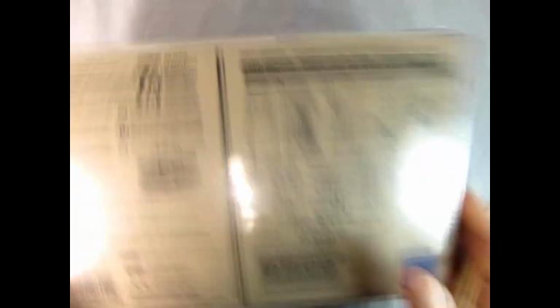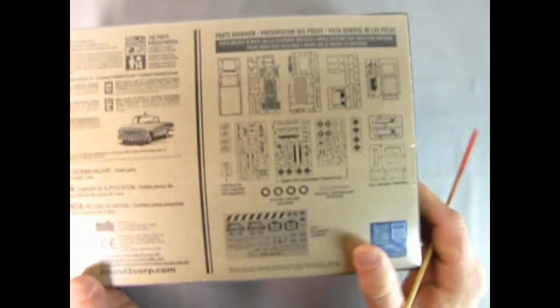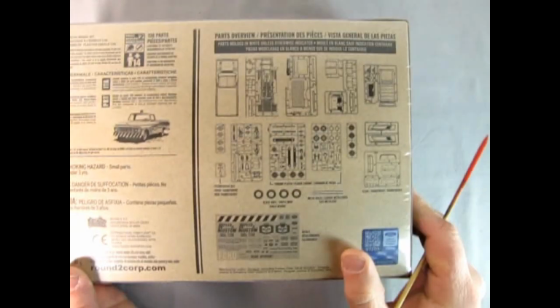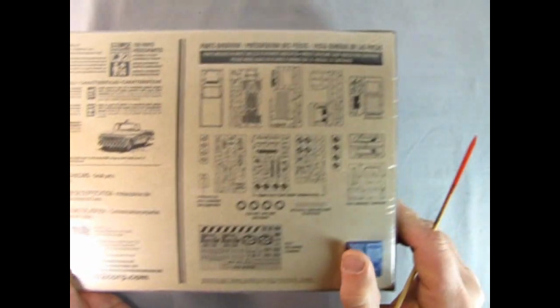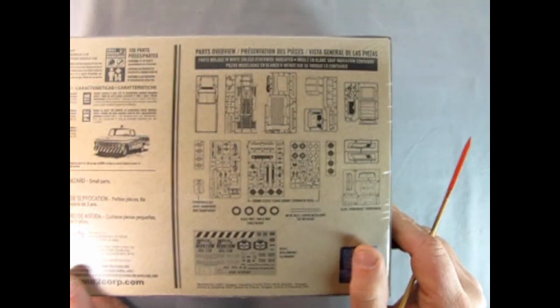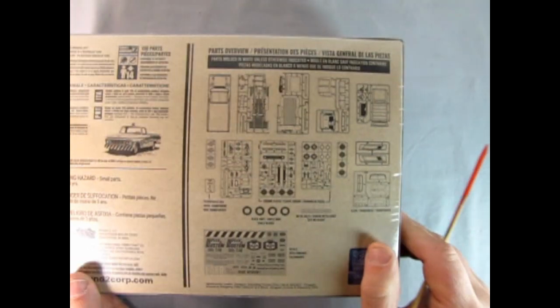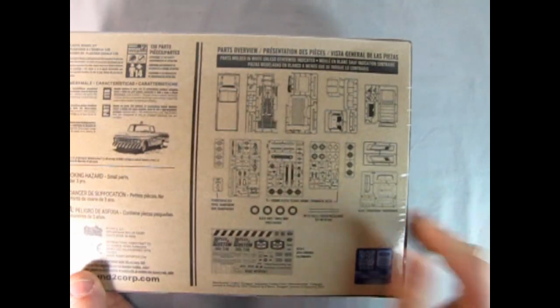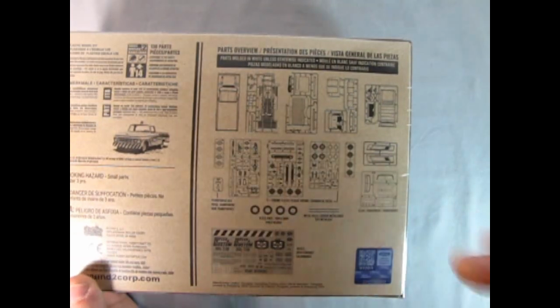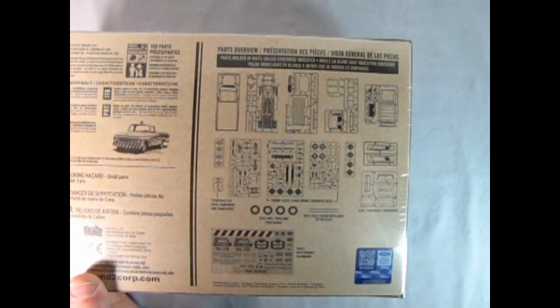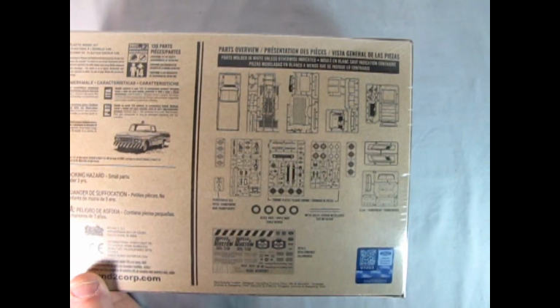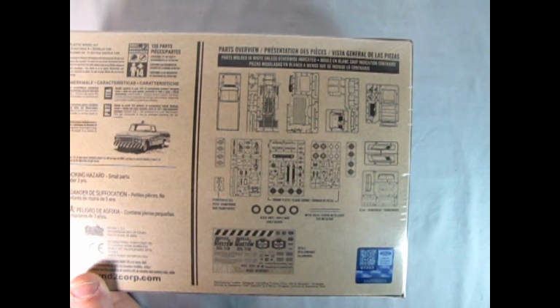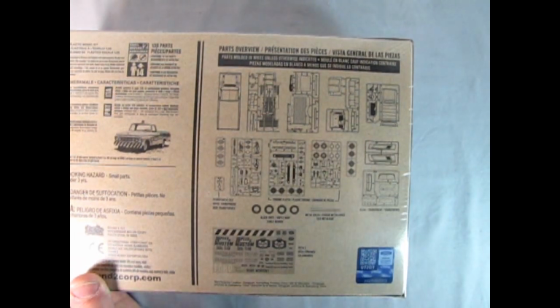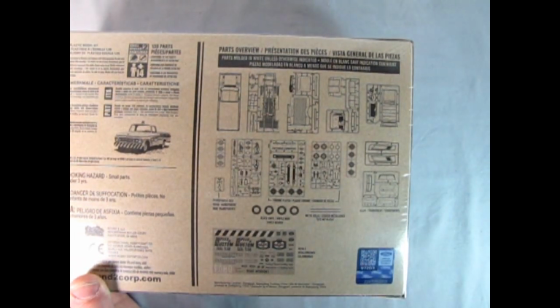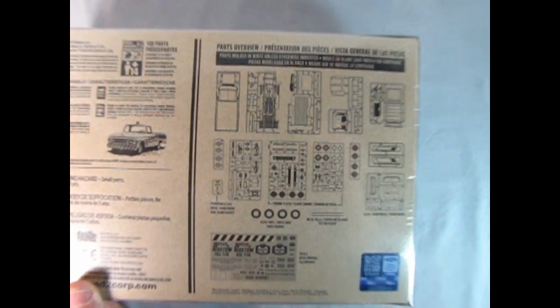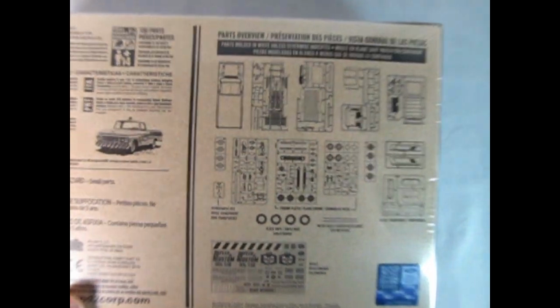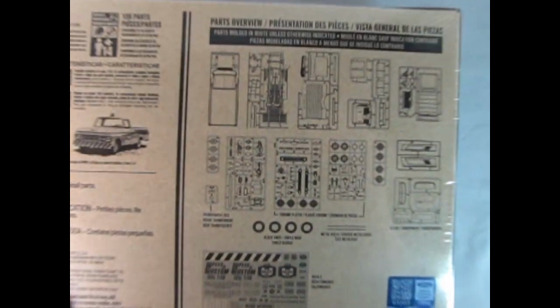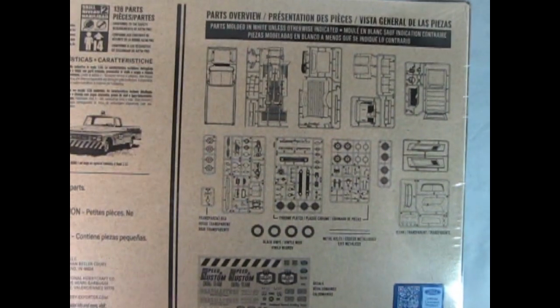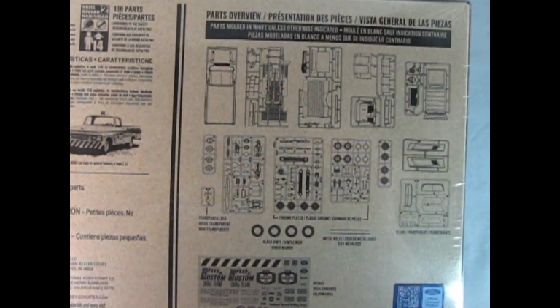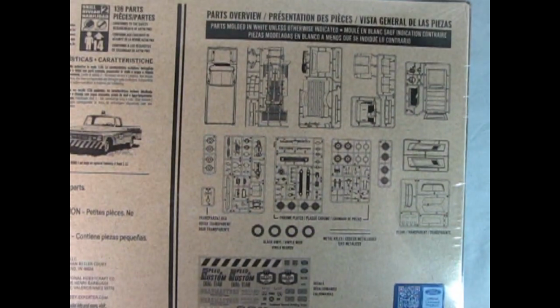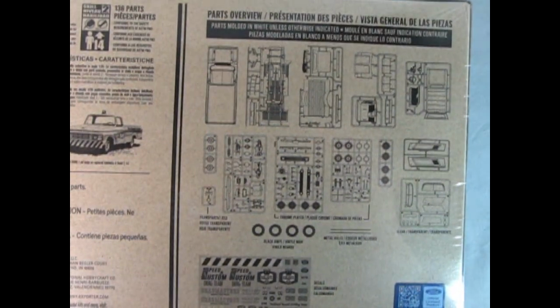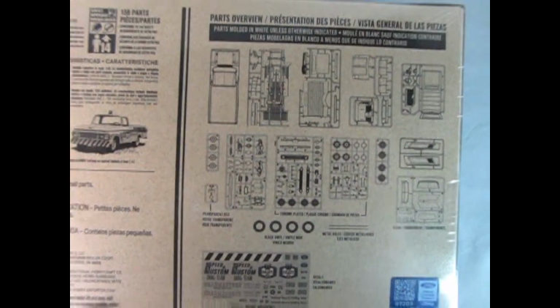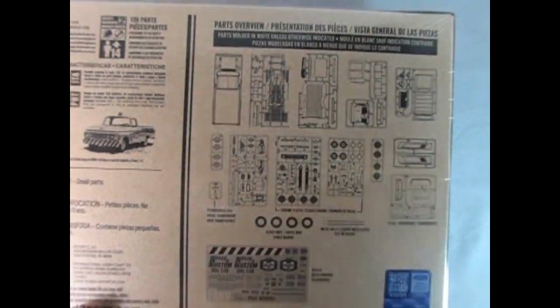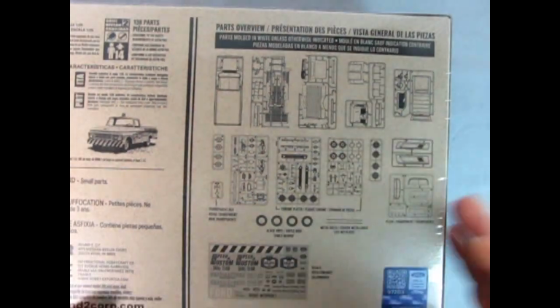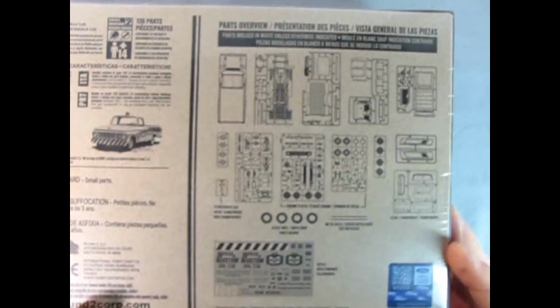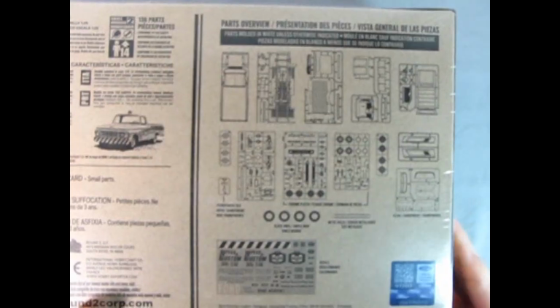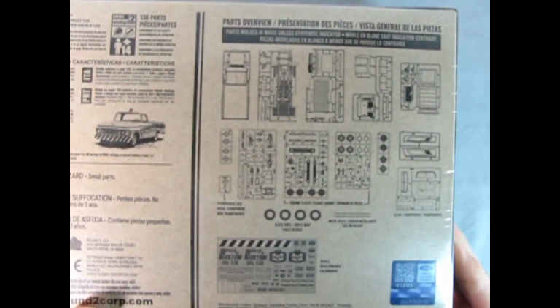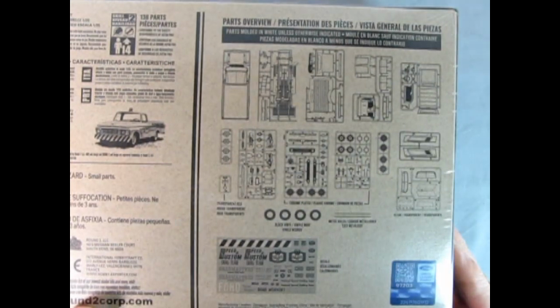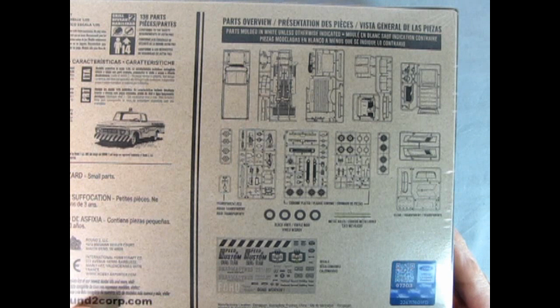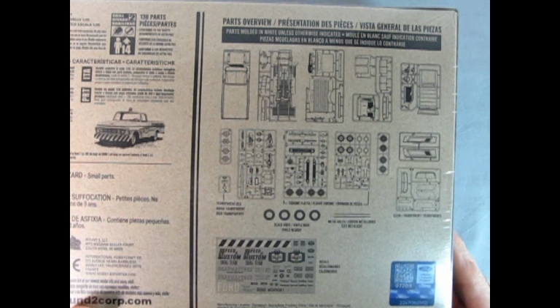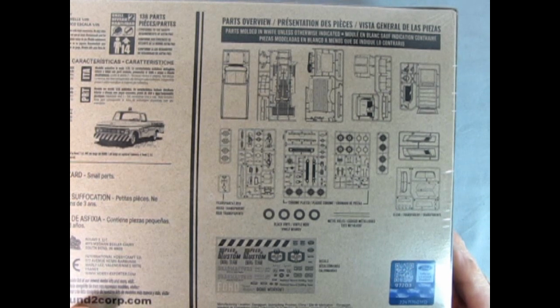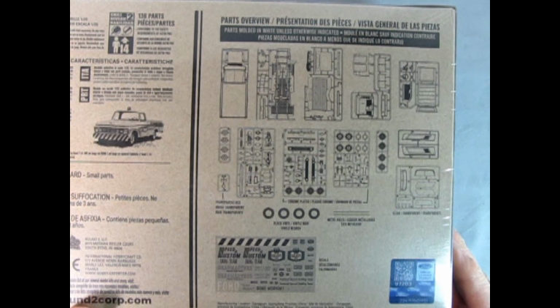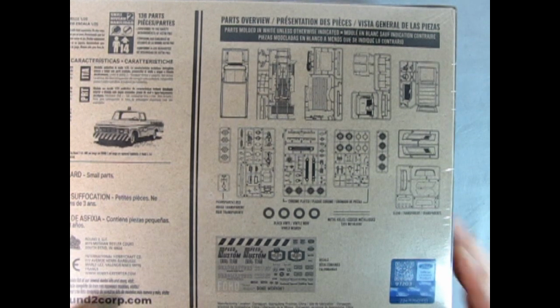If I flip it over on this side and zoom in, here you can see all the parts that are in here.